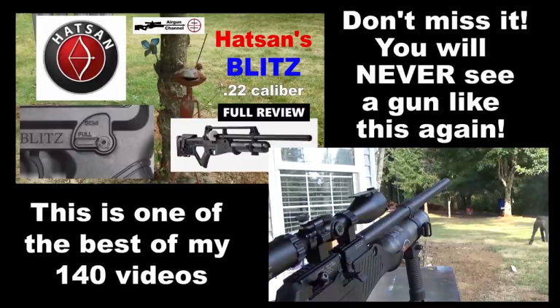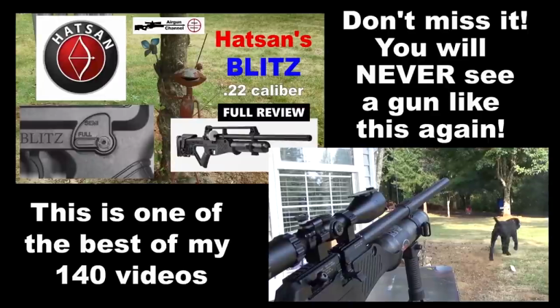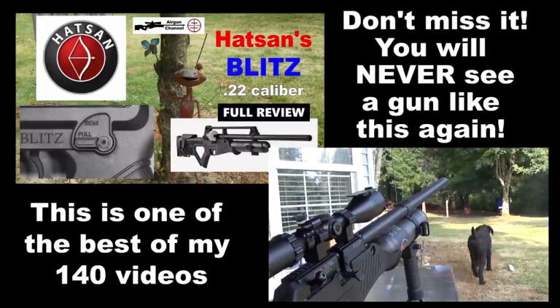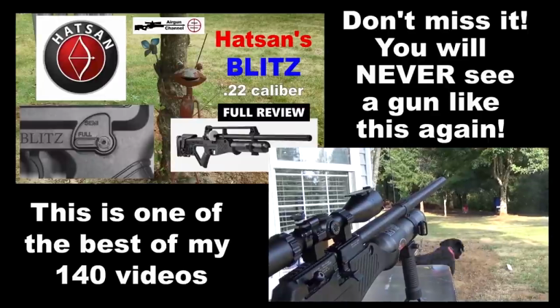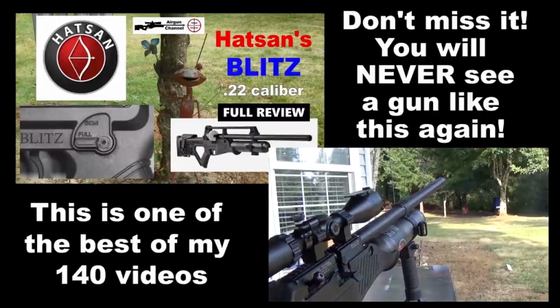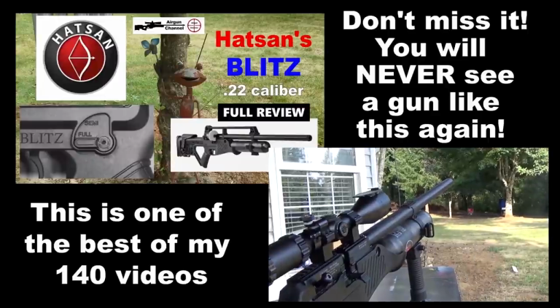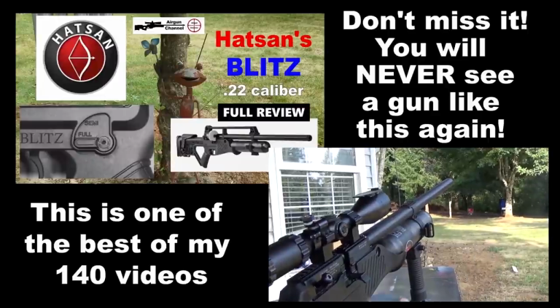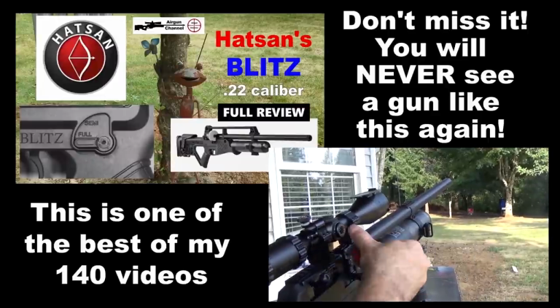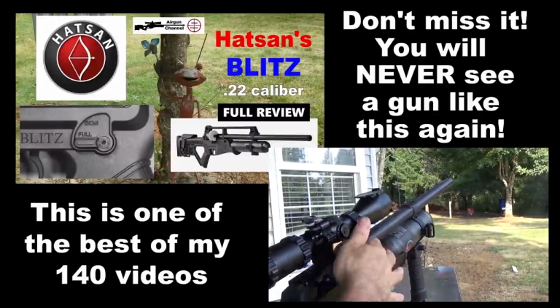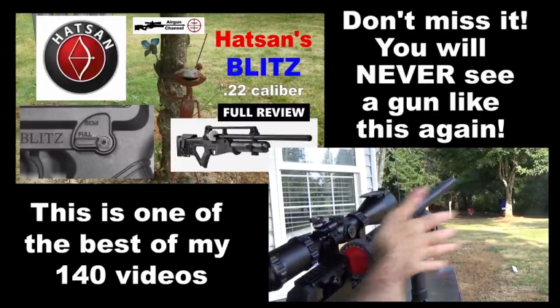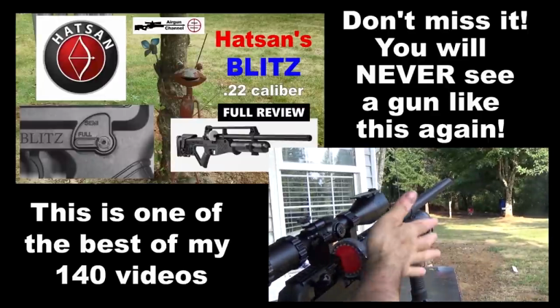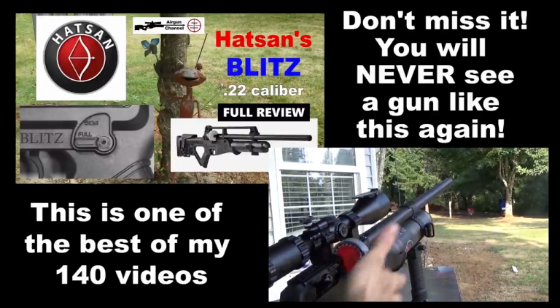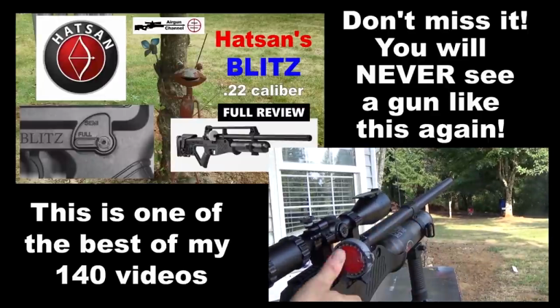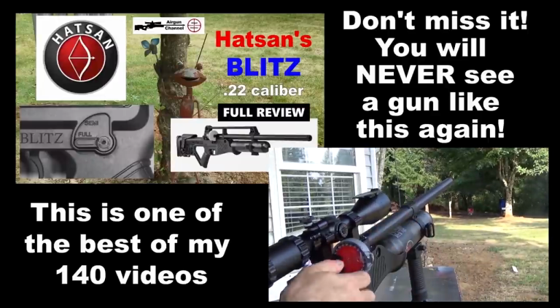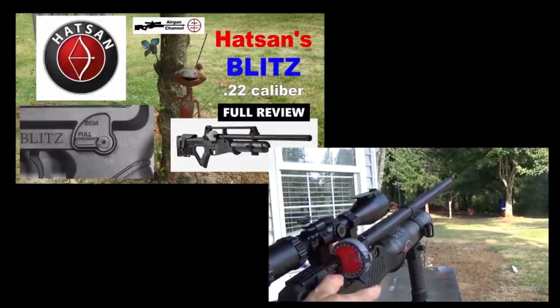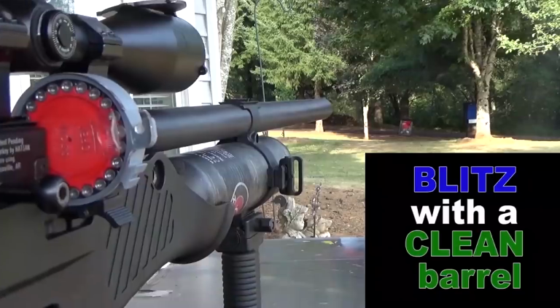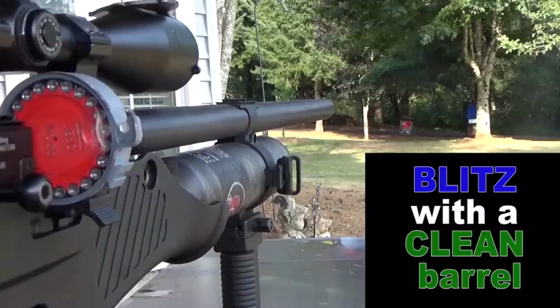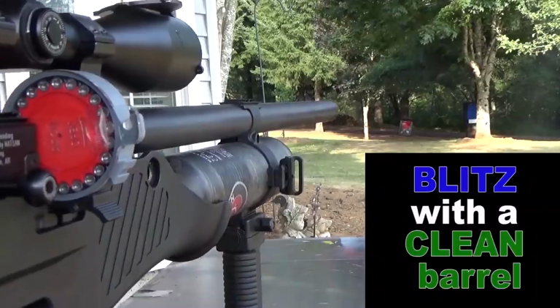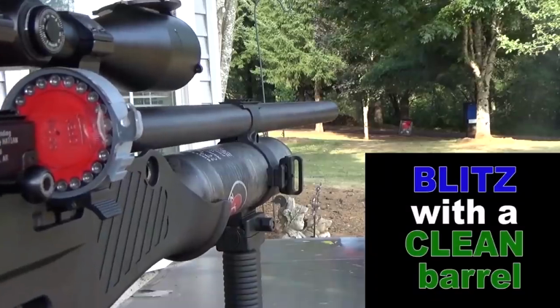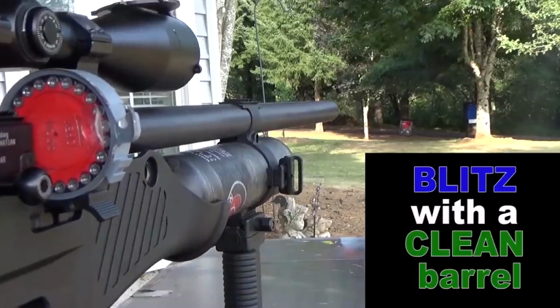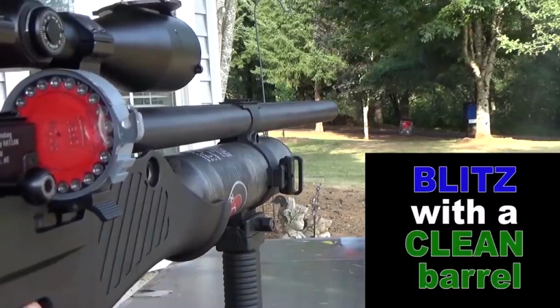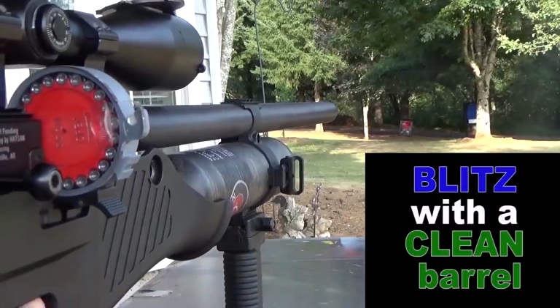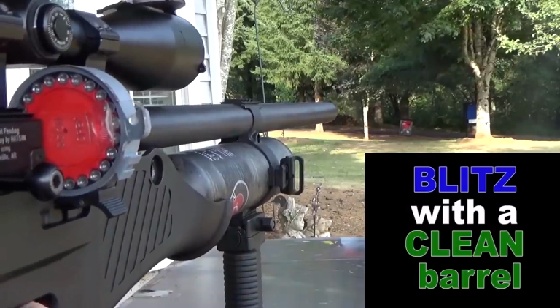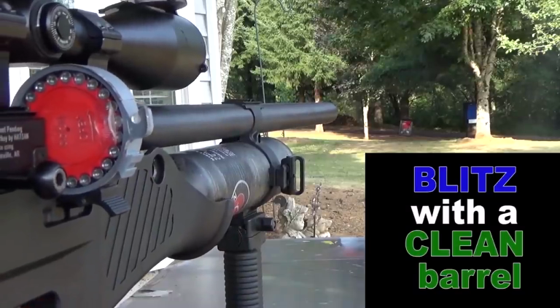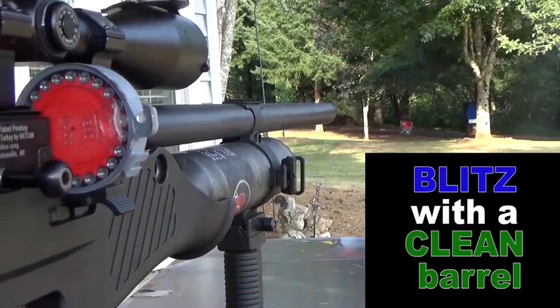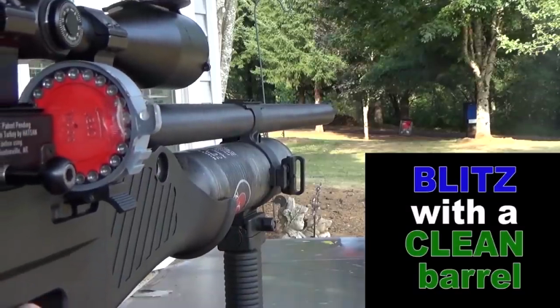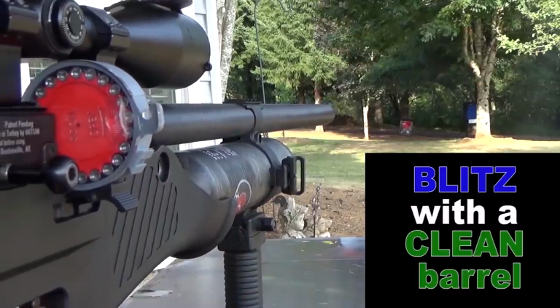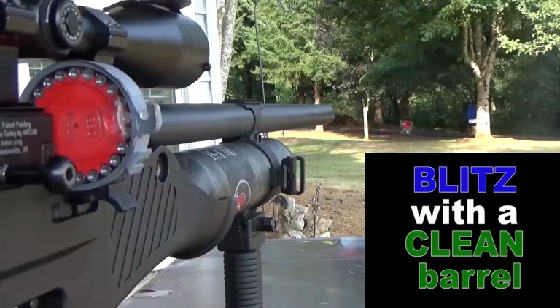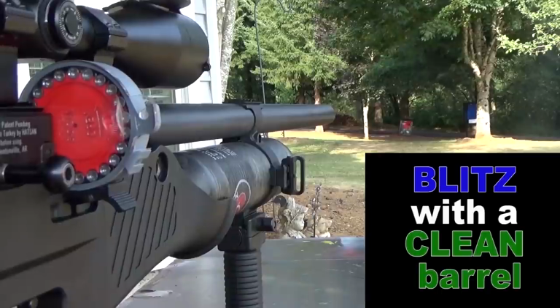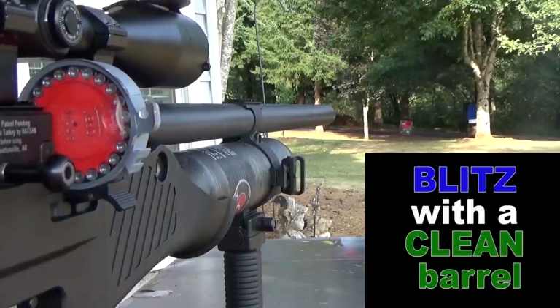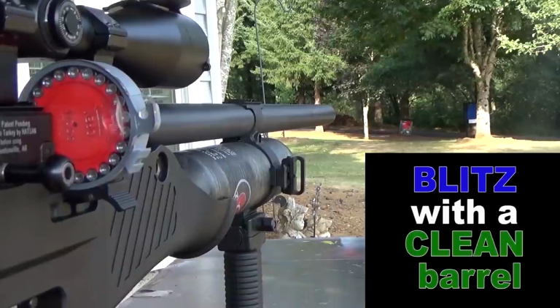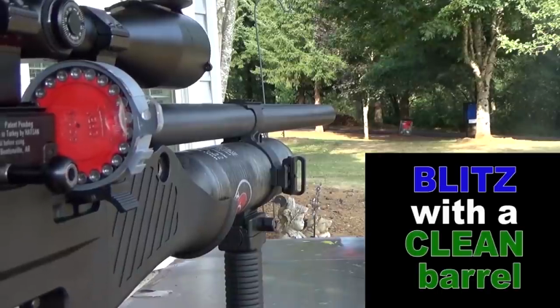You guys already saw this clip, but this was actually the very next magazine I ran through the gun after I cleaned it.